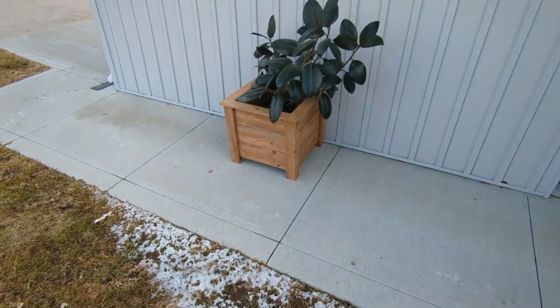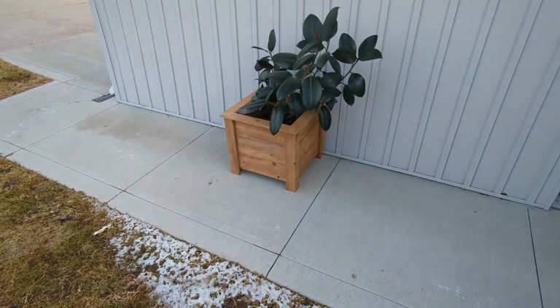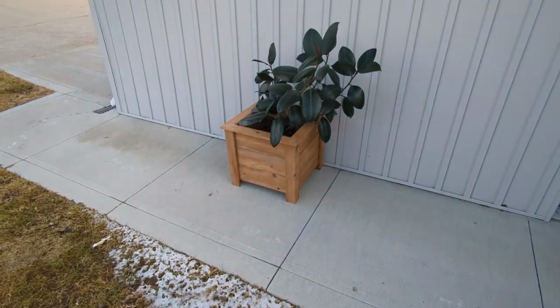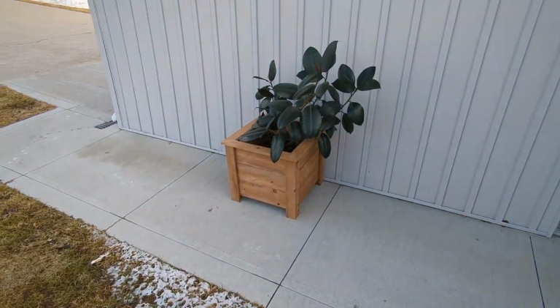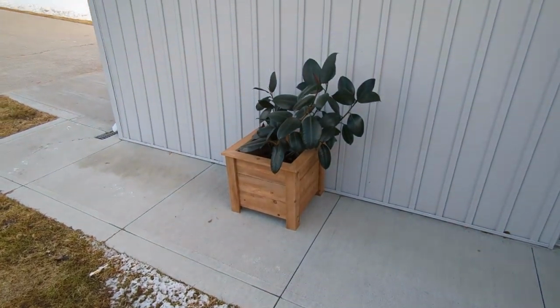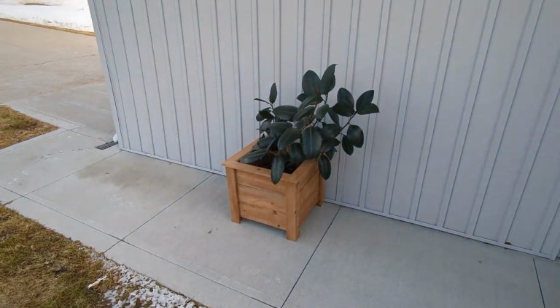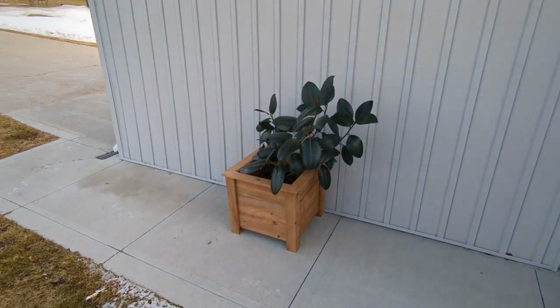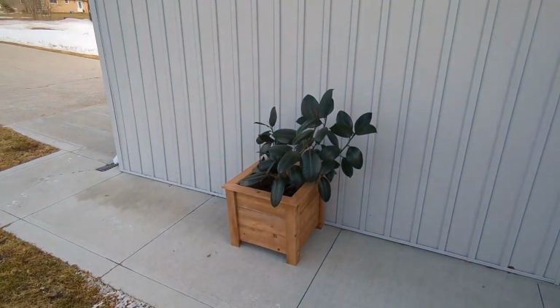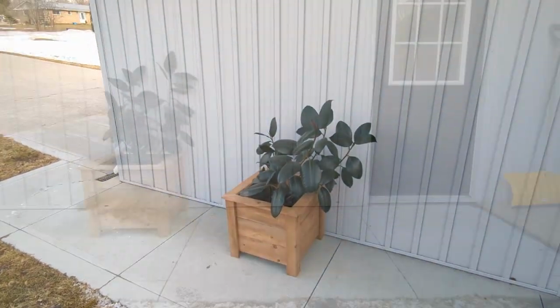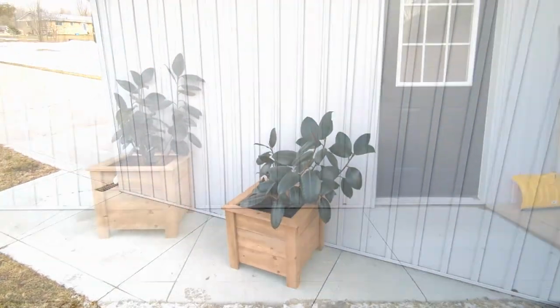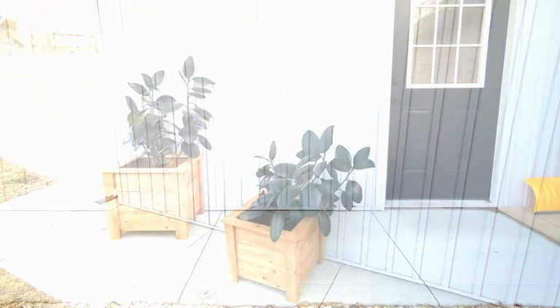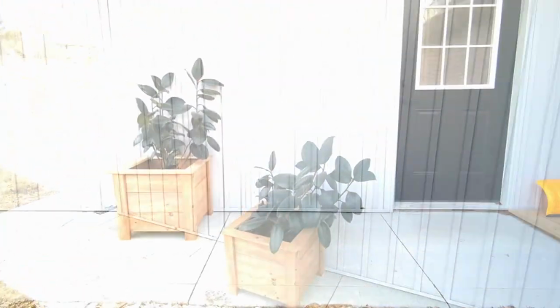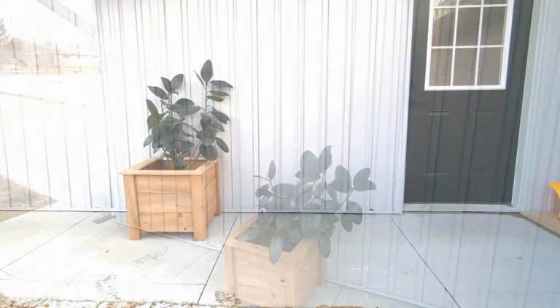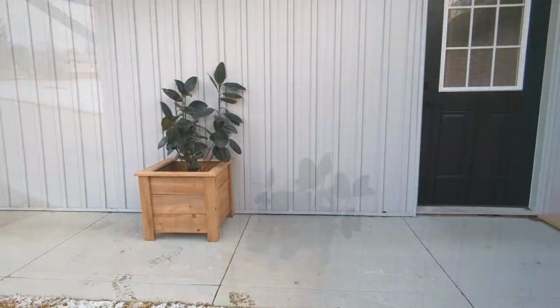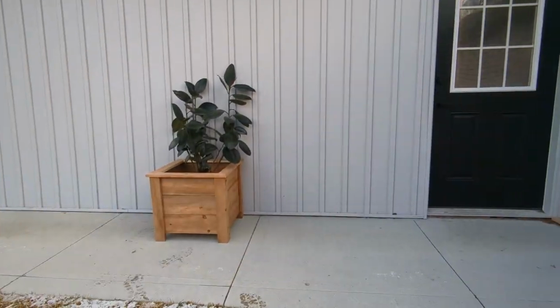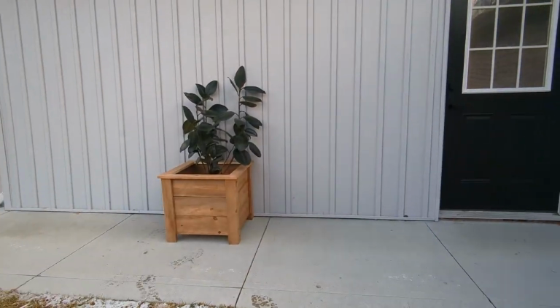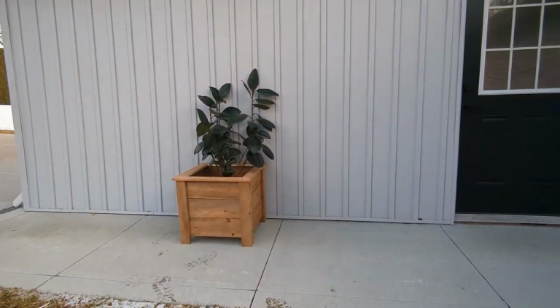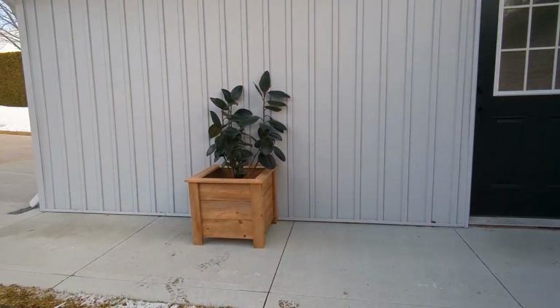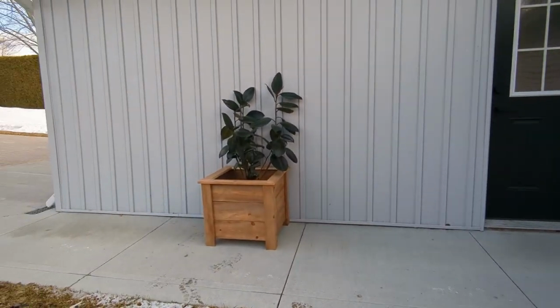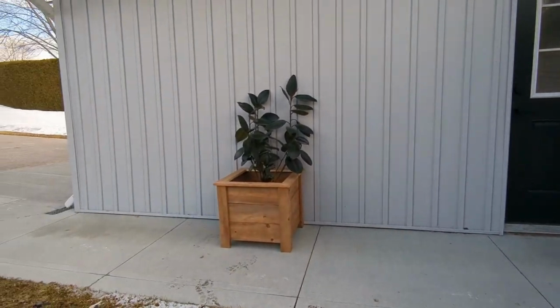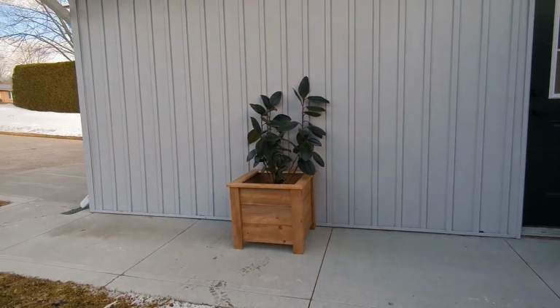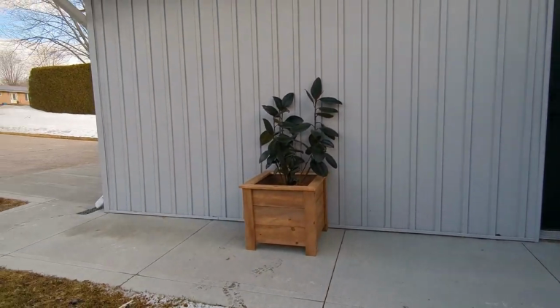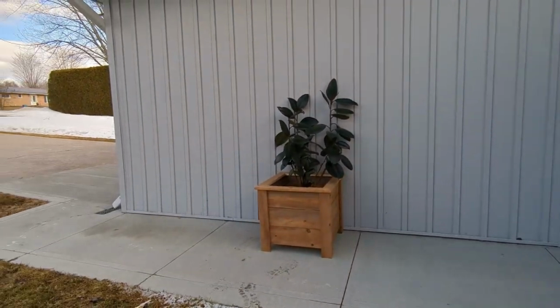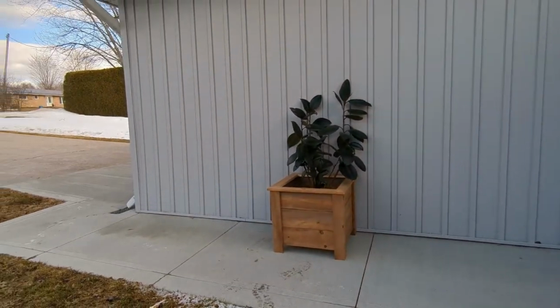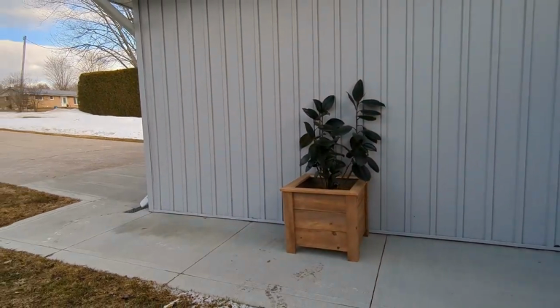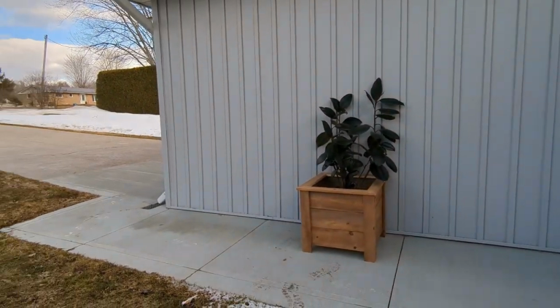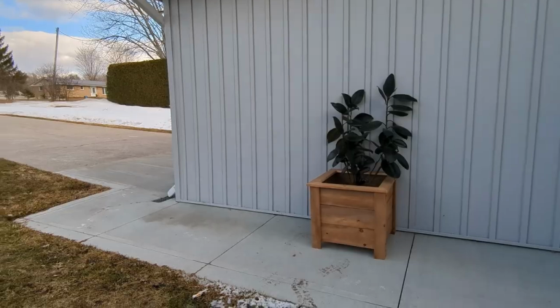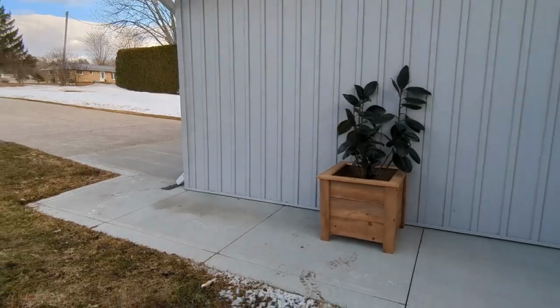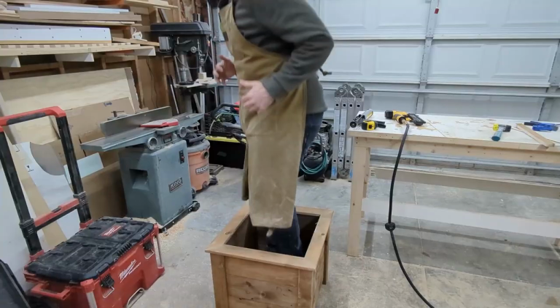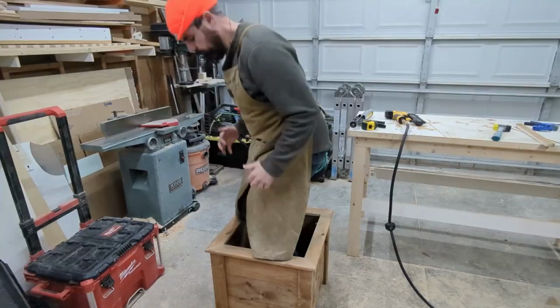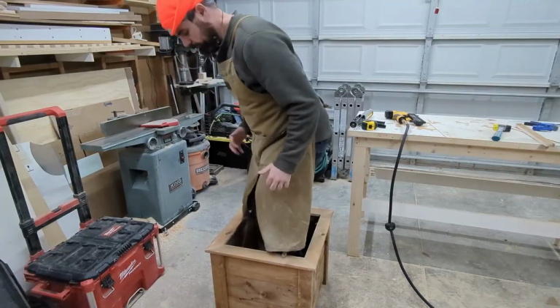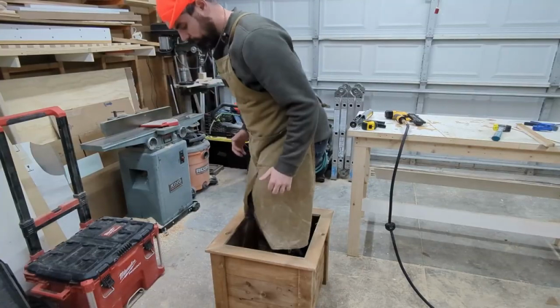Today I'm going to show you how to build this garden planter. It's cheap, simple, effective, and strong.